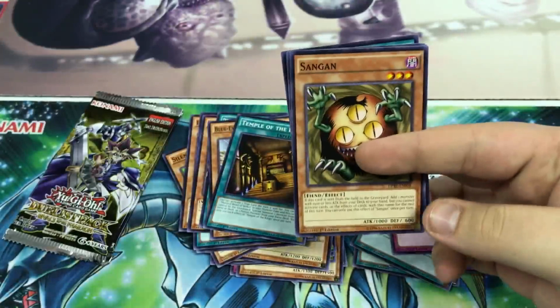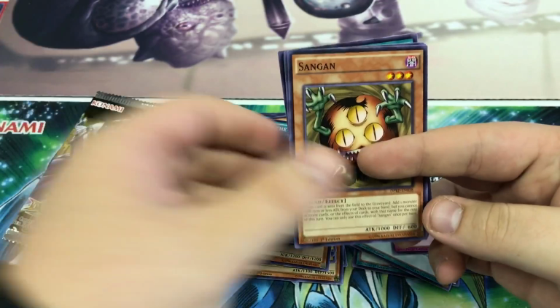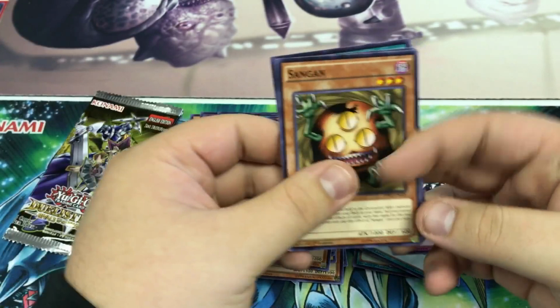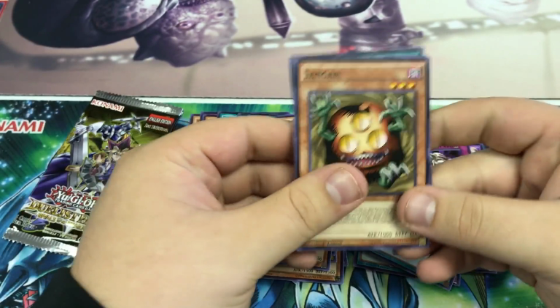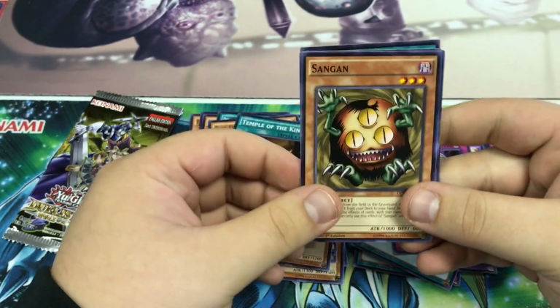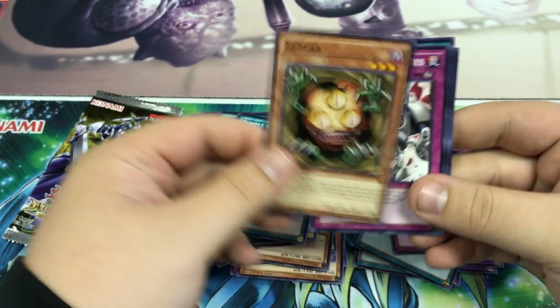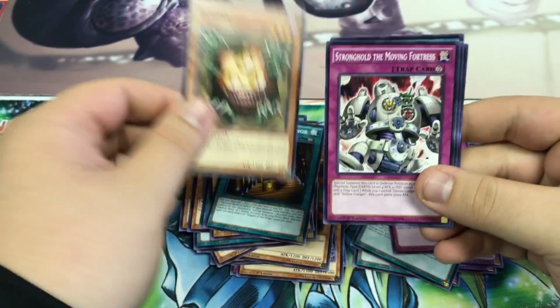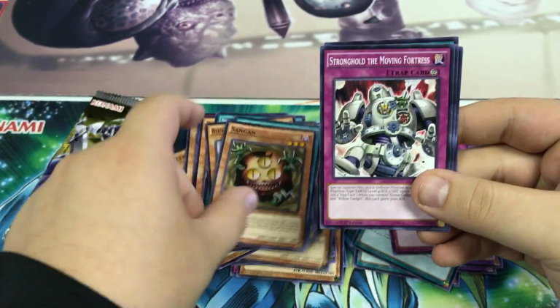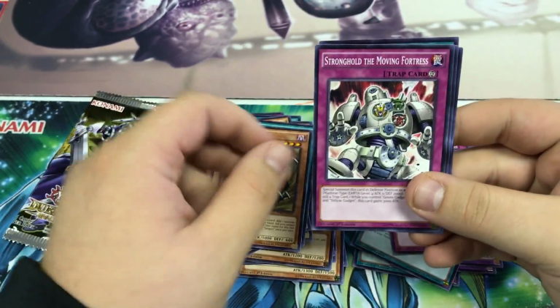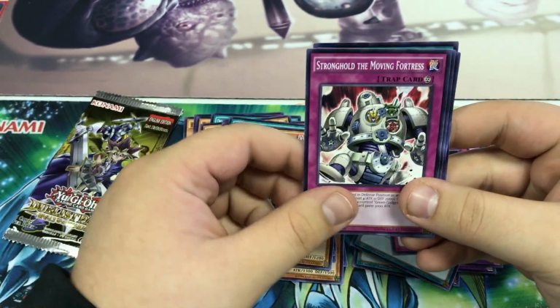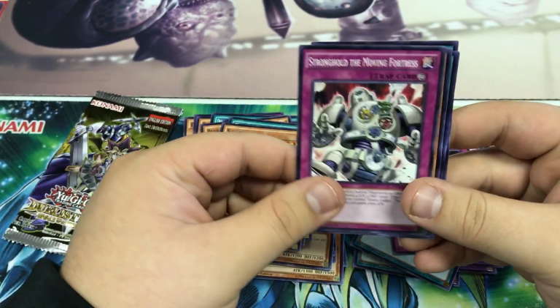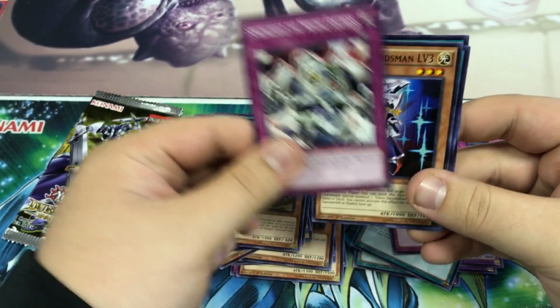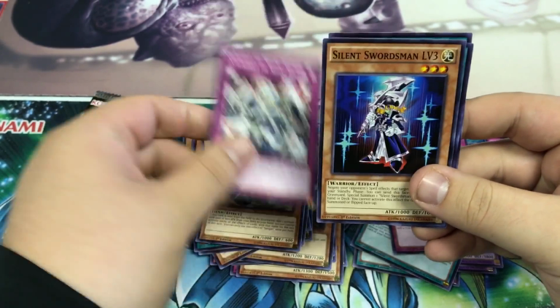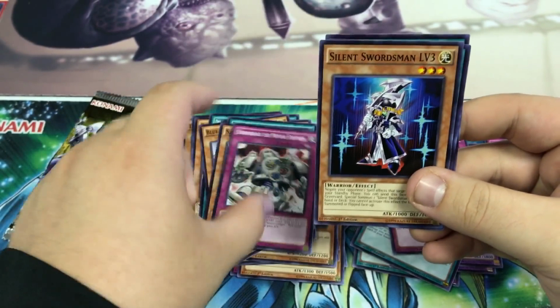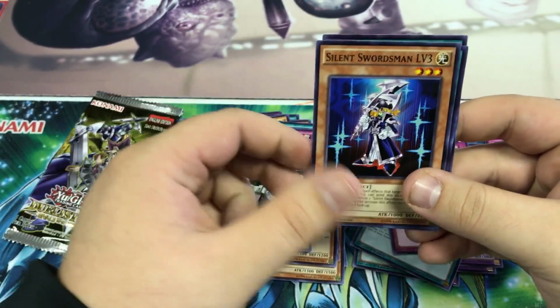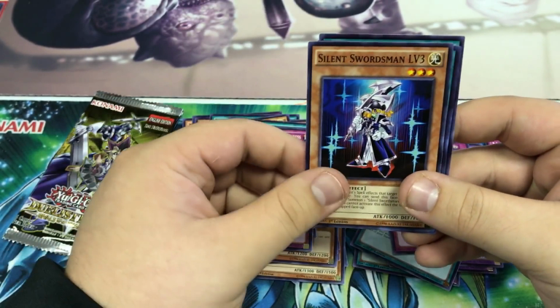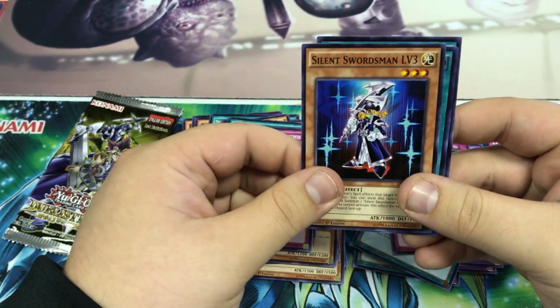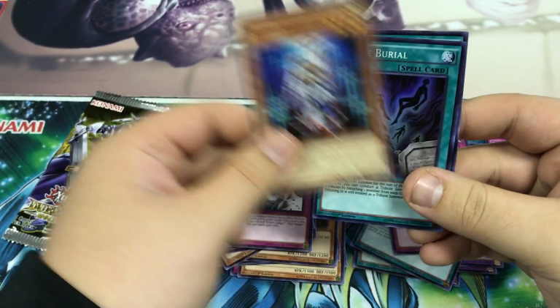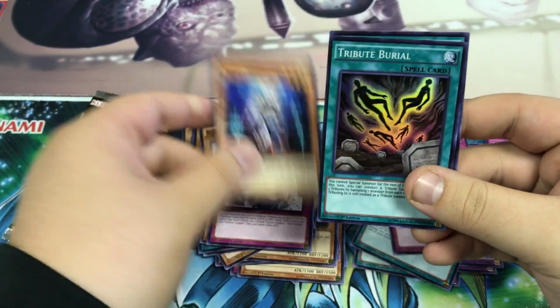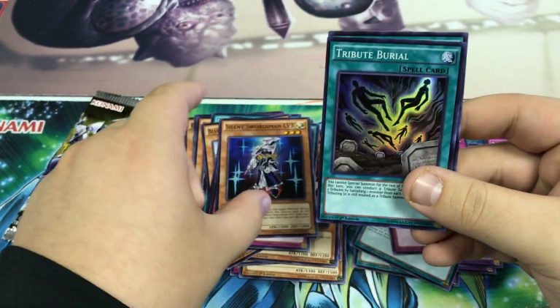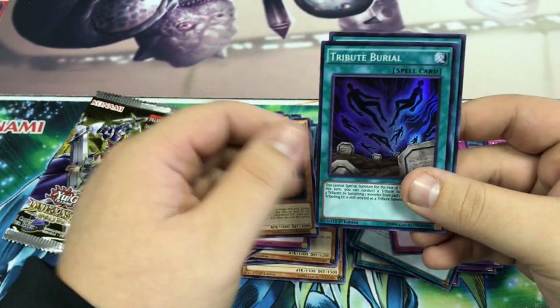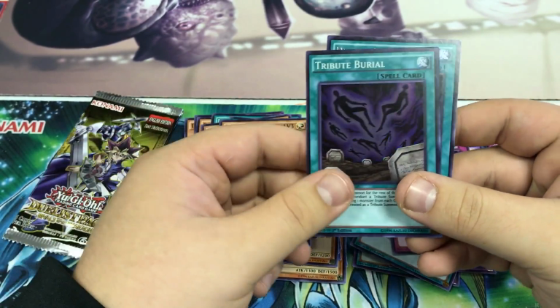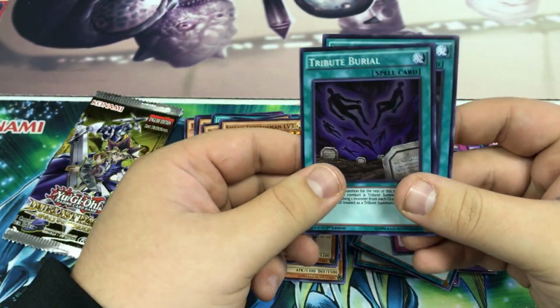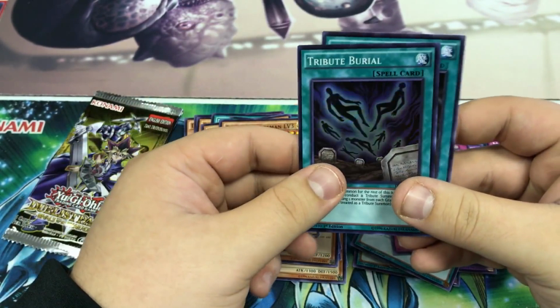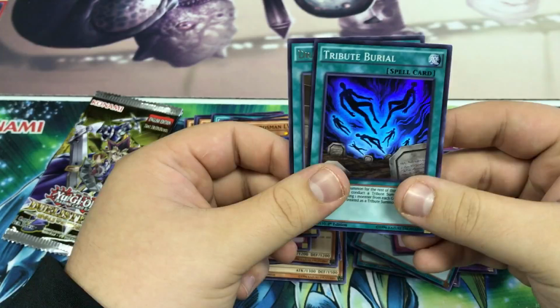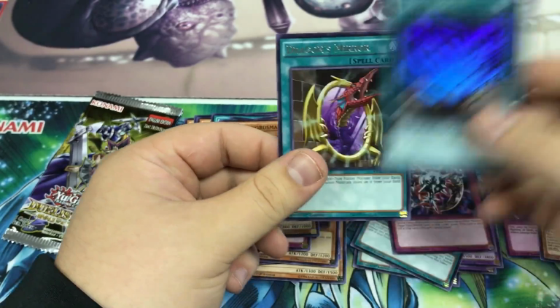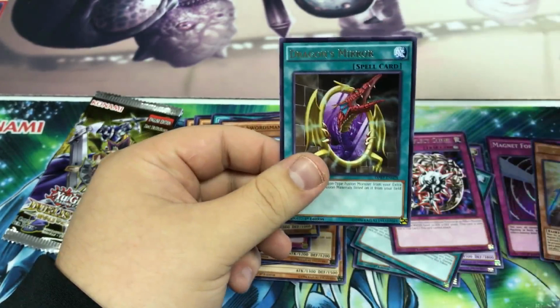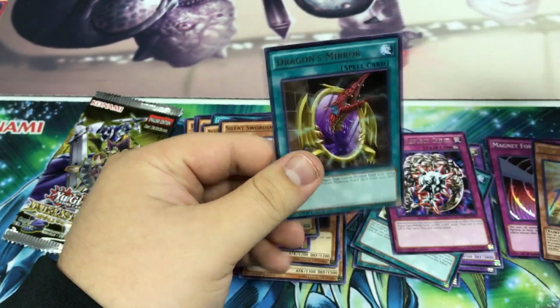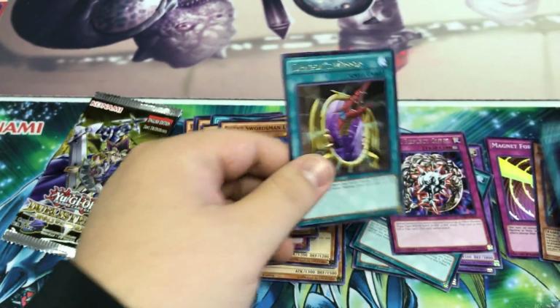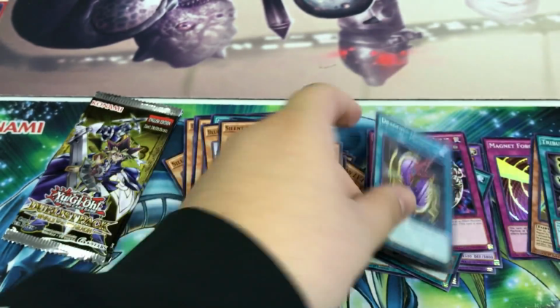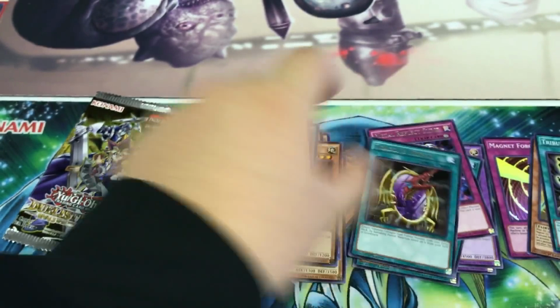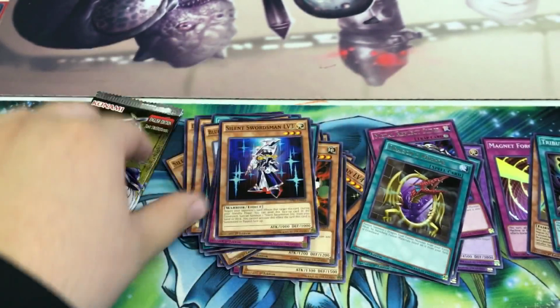Eighth pack: Sand Gan with the arrival, Stronghold, Silent Swordsman, a Tribute Burial as a Super, and Dragon's Mirror.